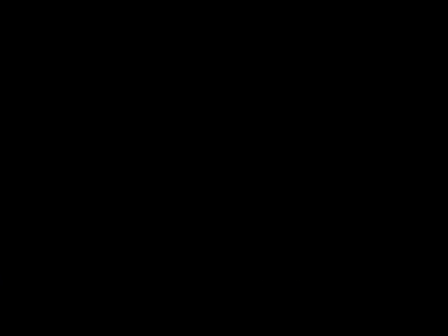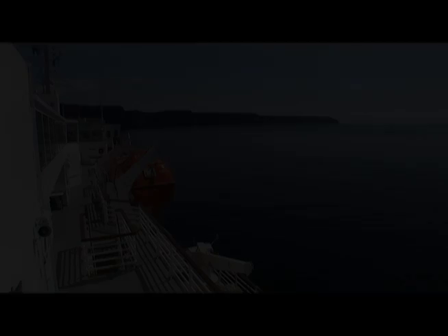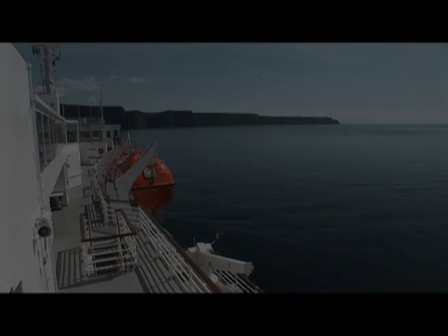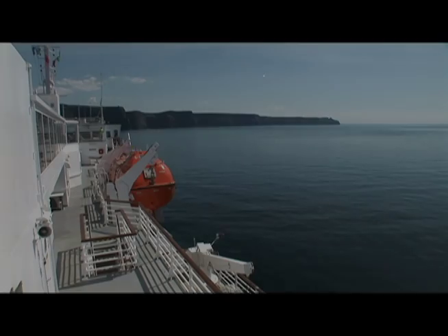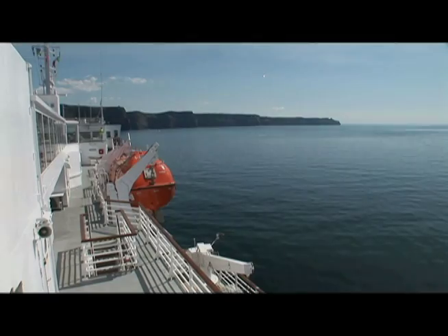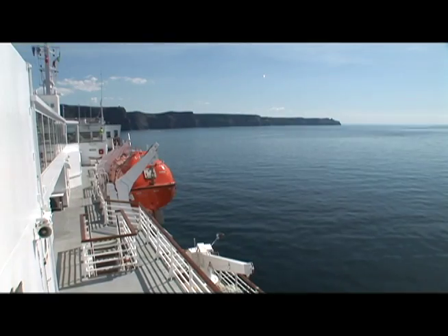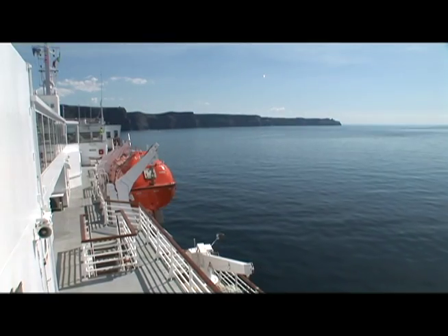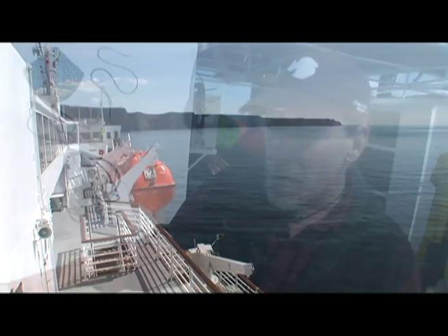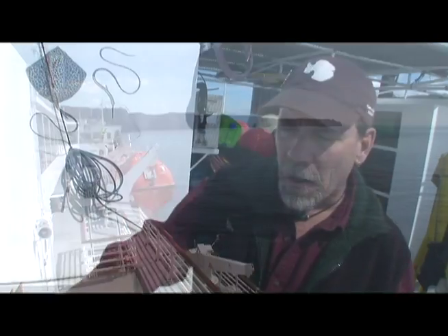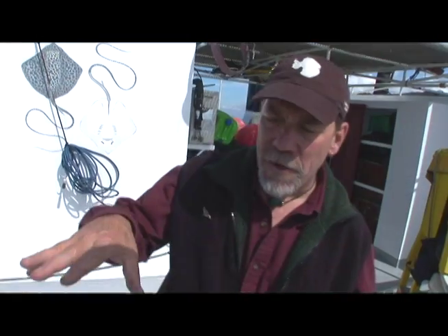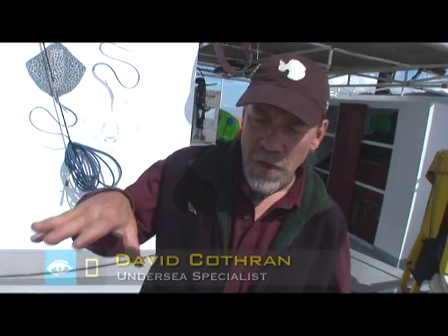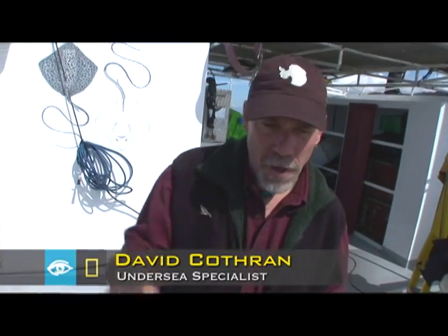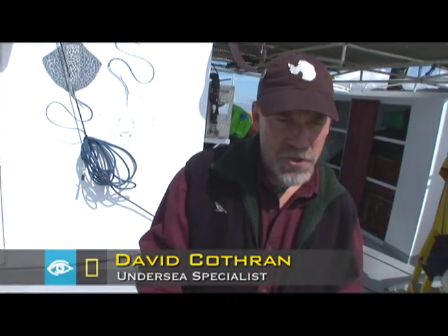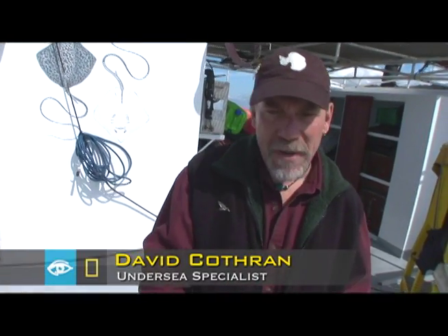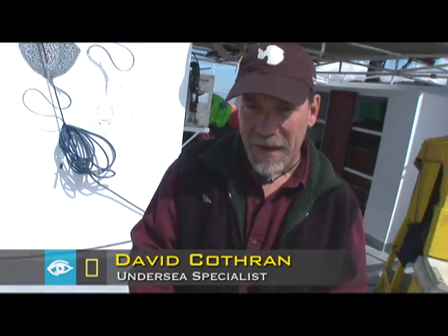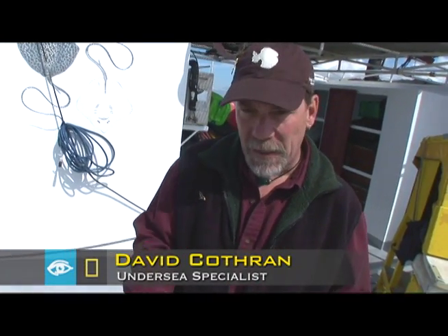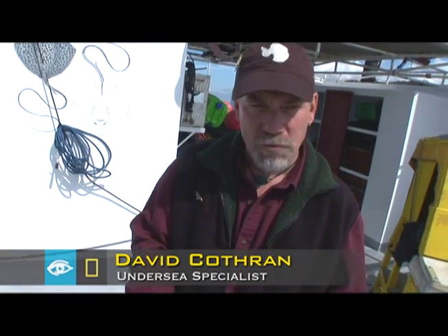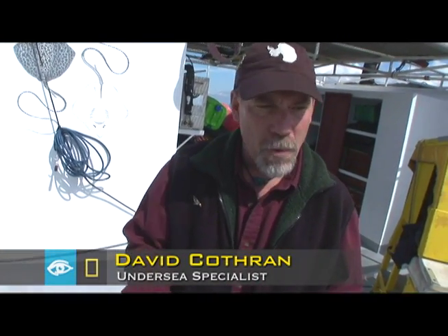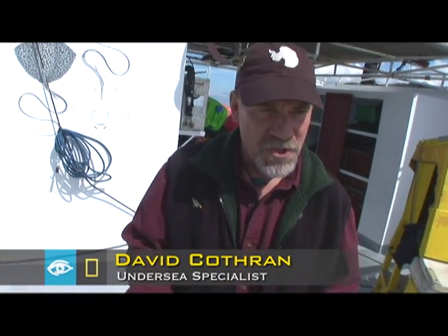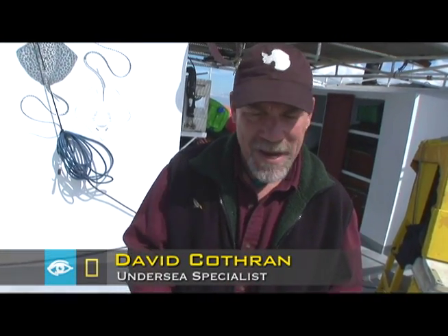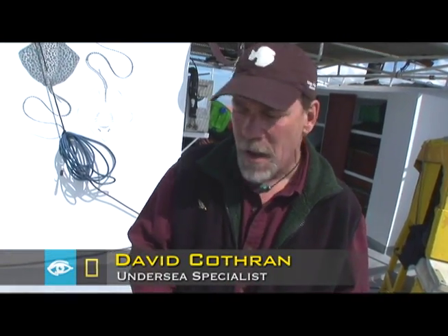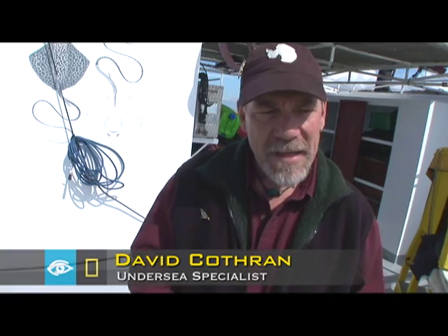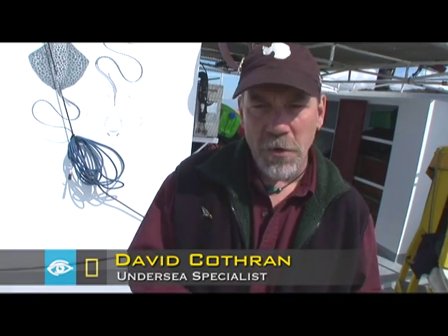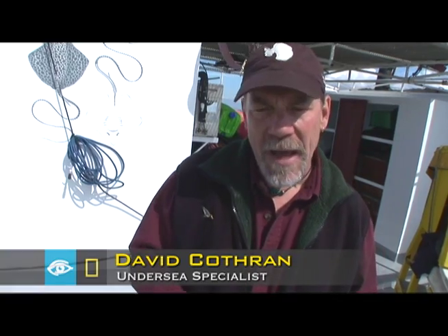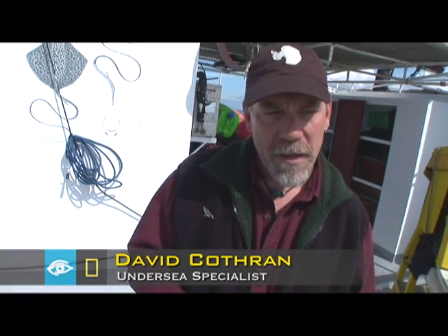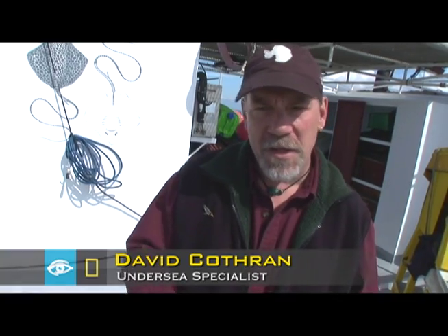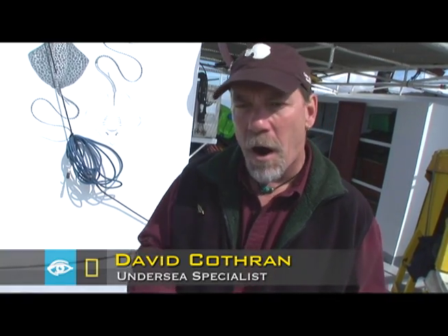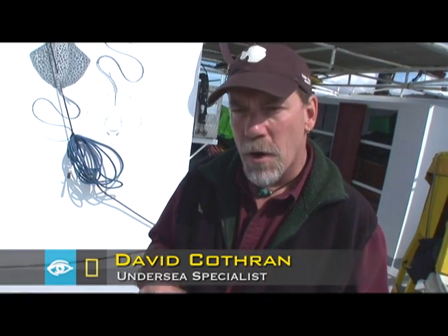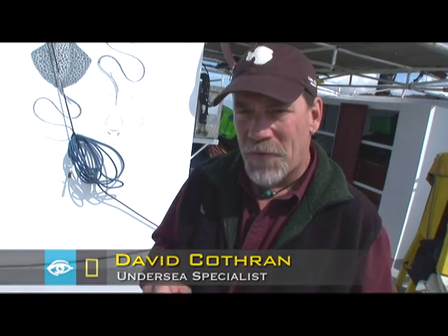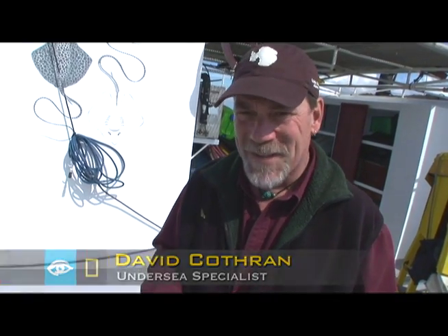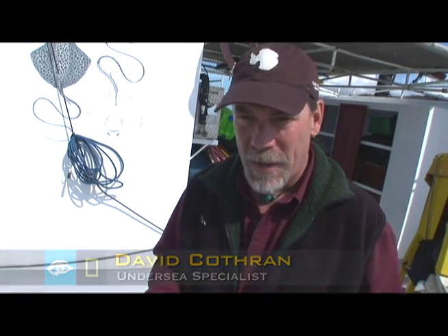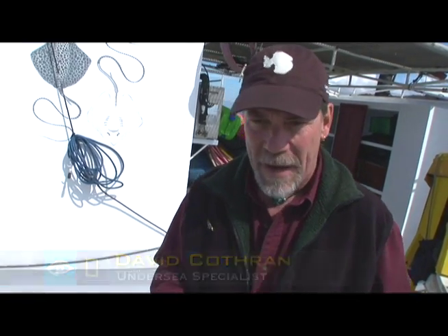This is the dive deck. Ordinarily, there's a Zodiac that lives right where we're standing. That Zodiac is the ROV Zodiac,